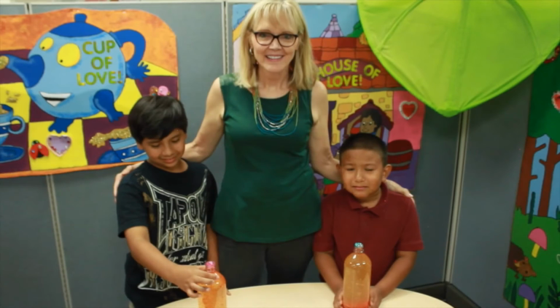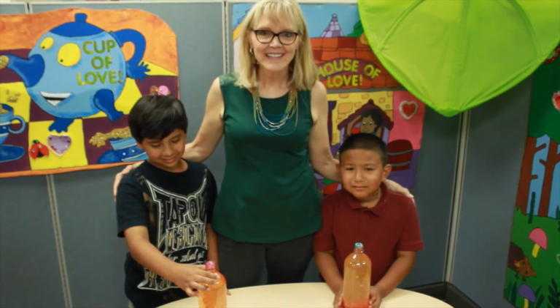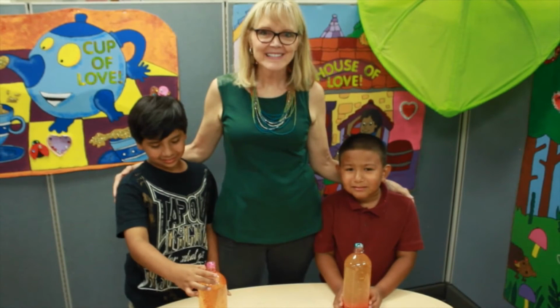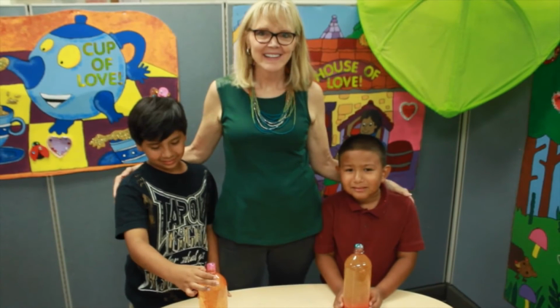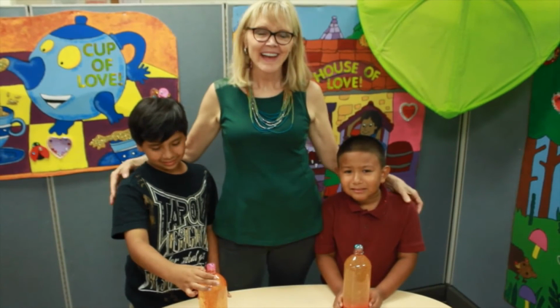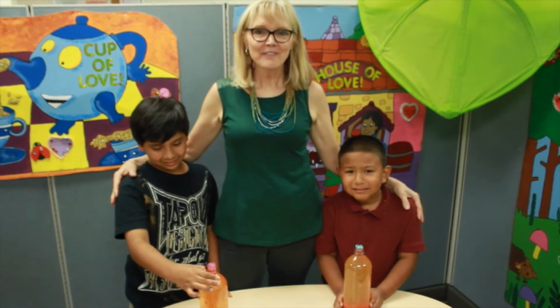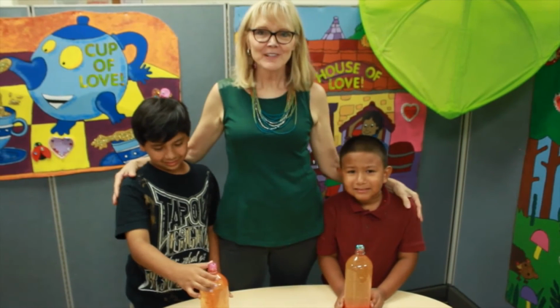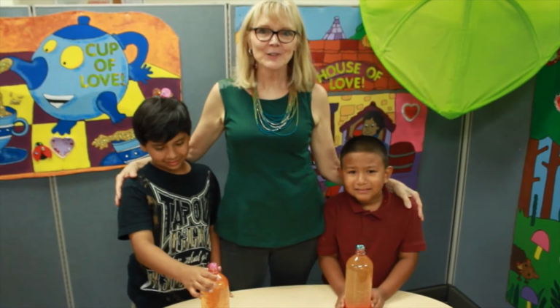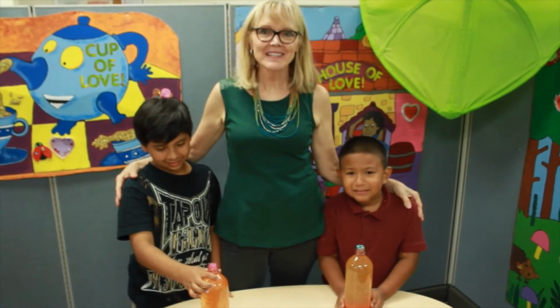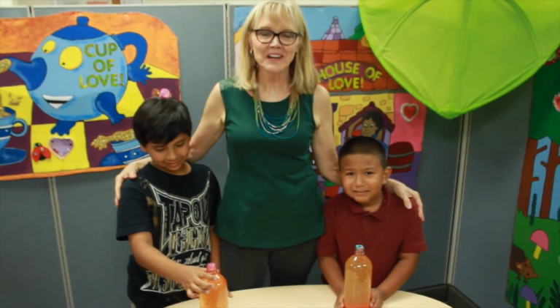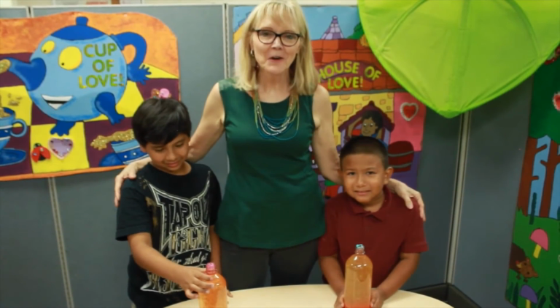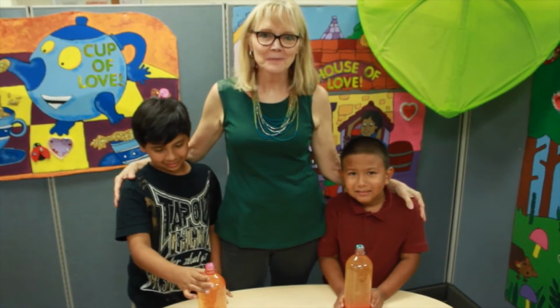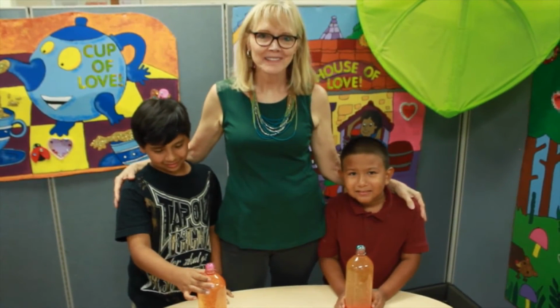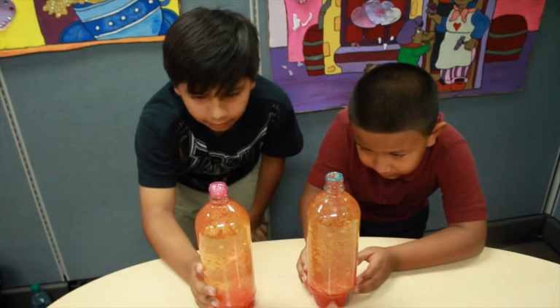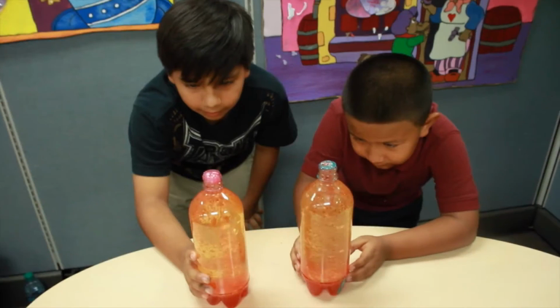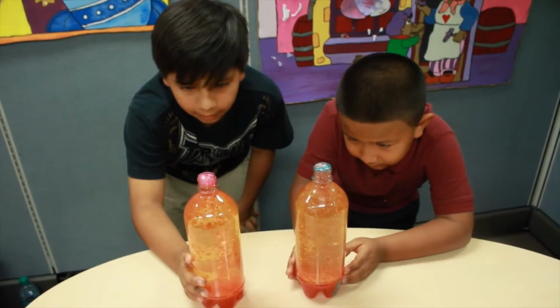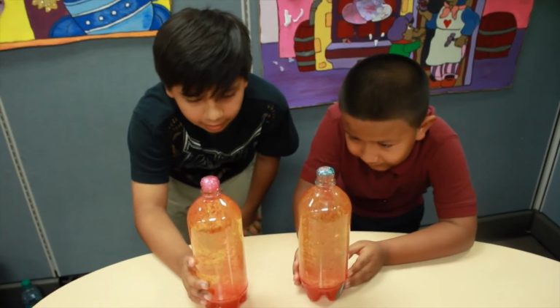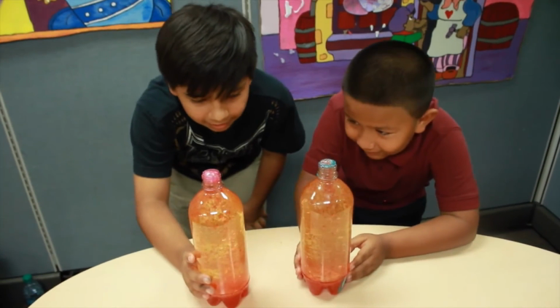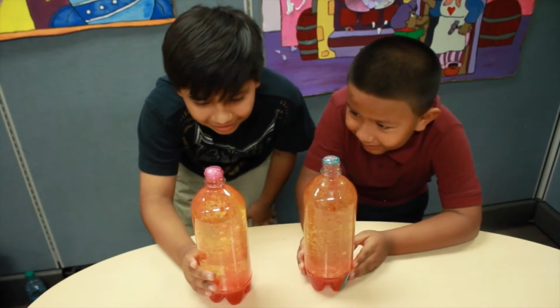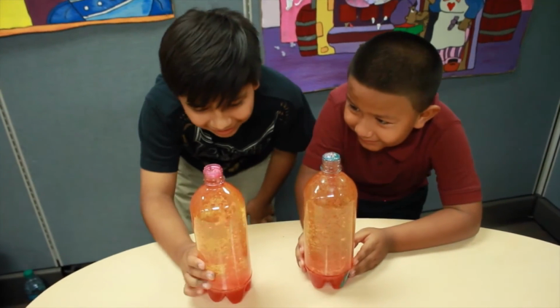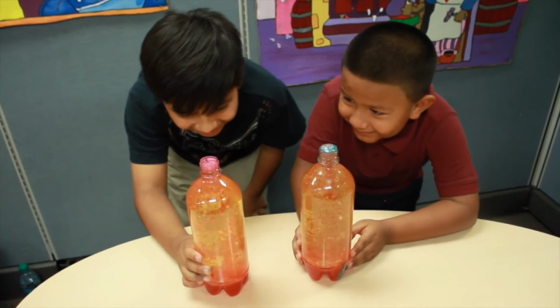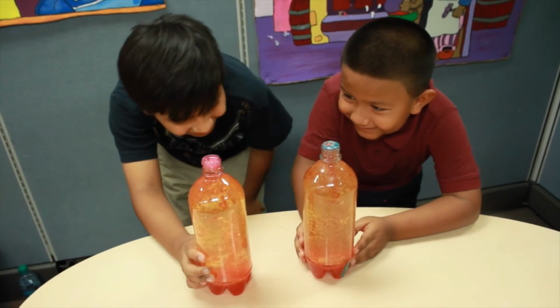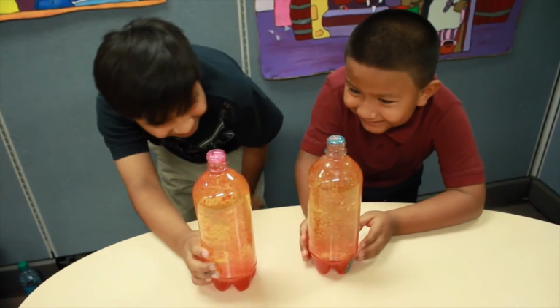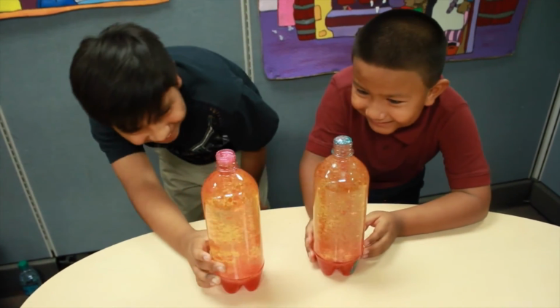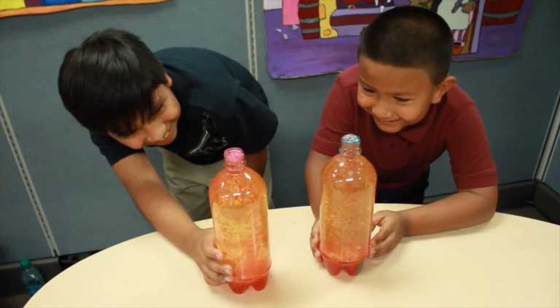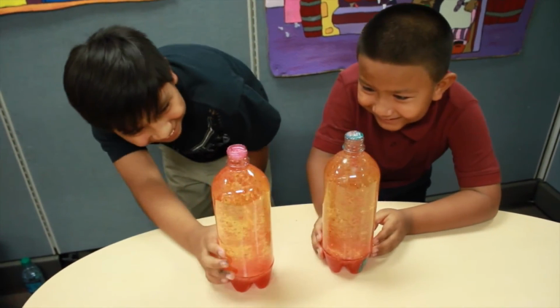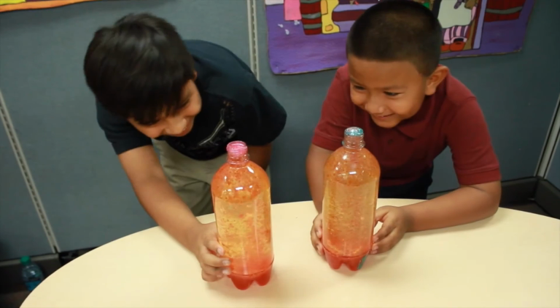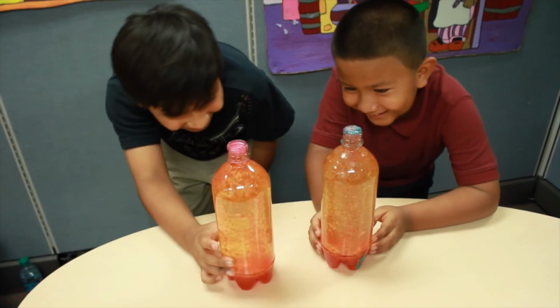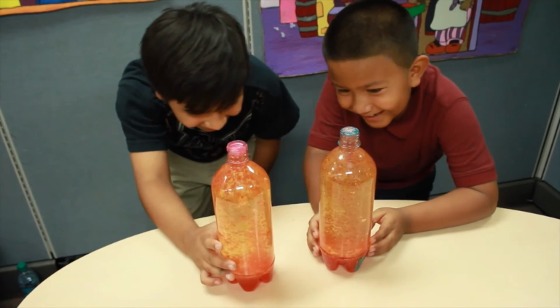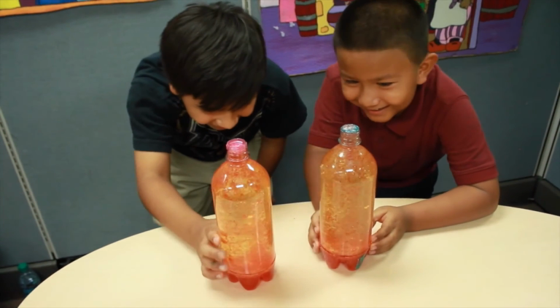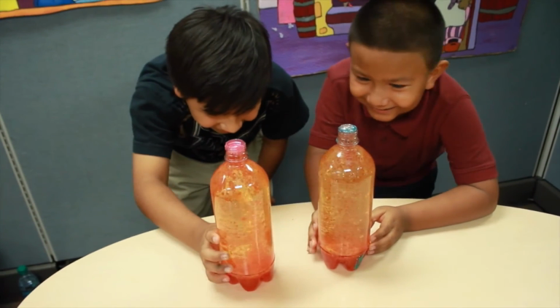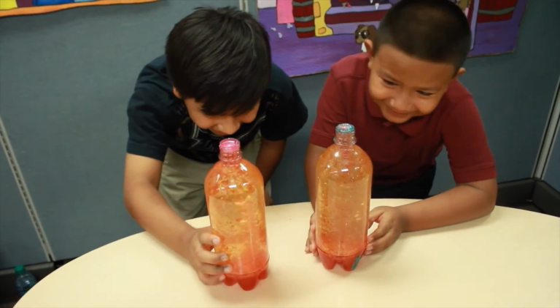Kids, have fun doing this at home. Awesome. This is so cool. I like it.